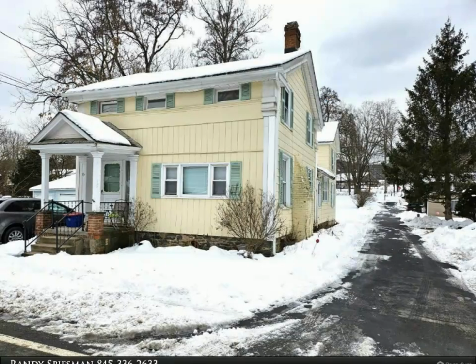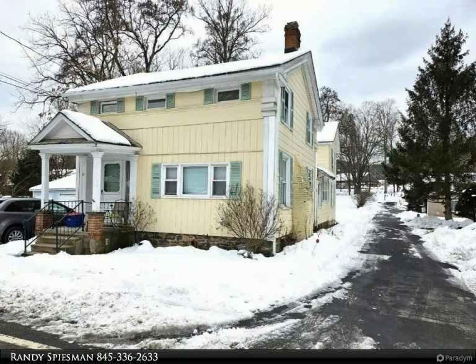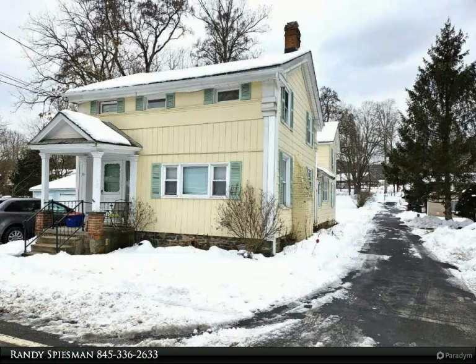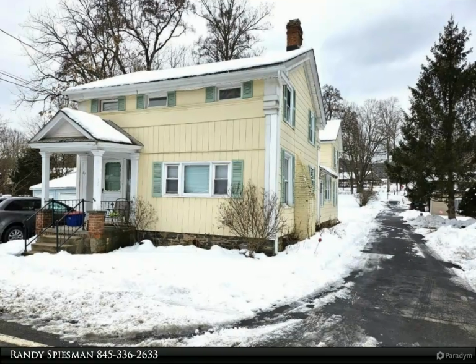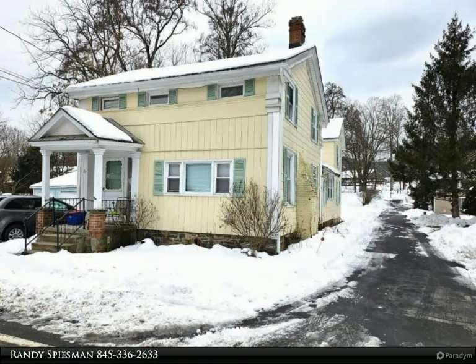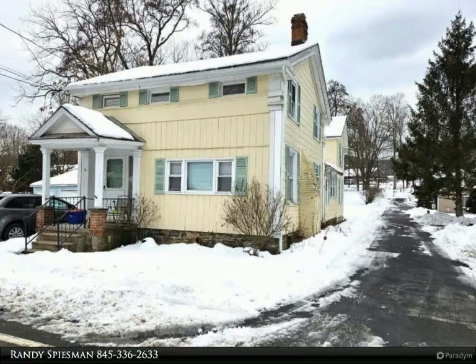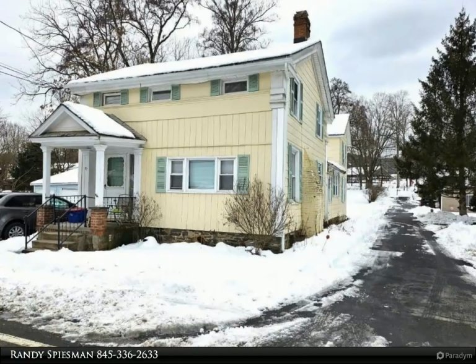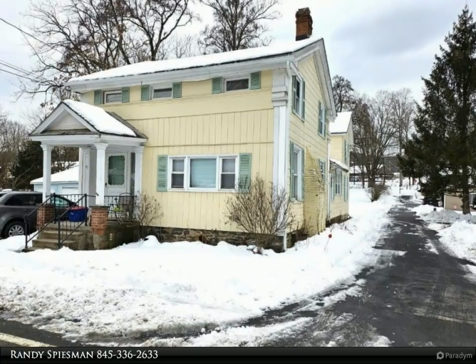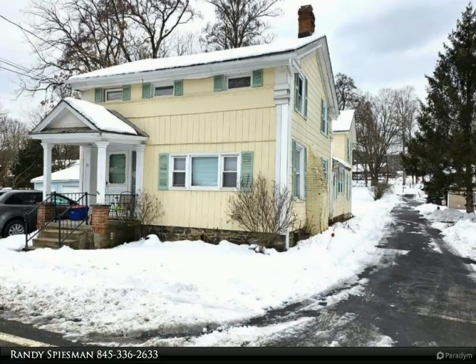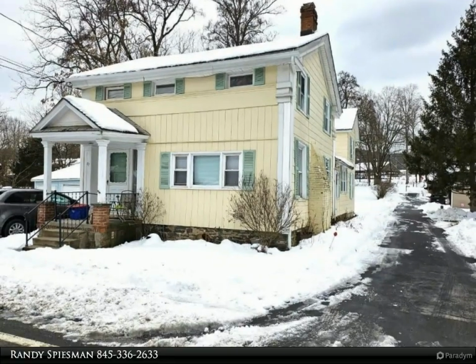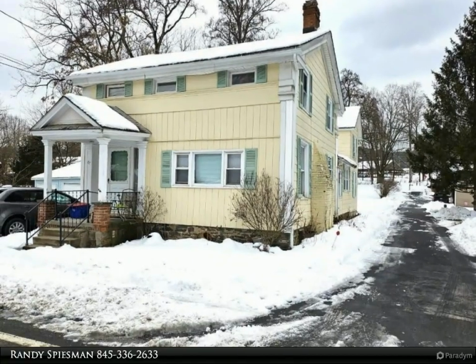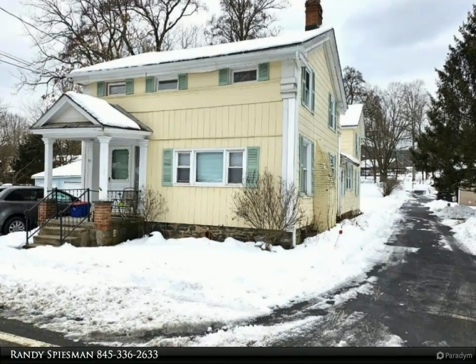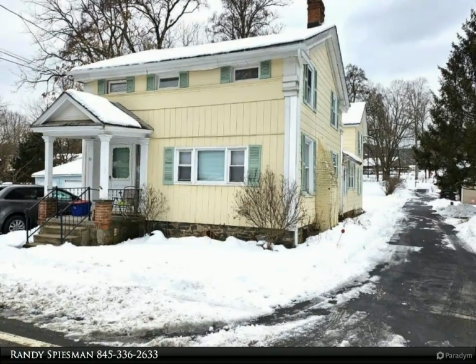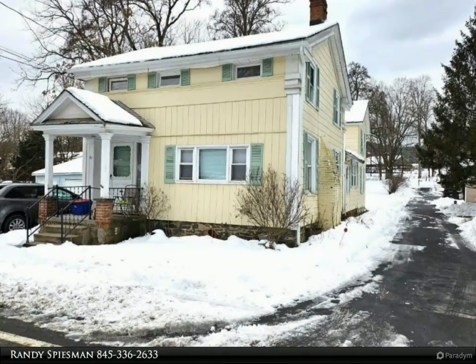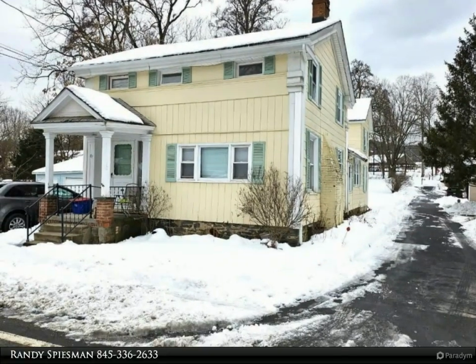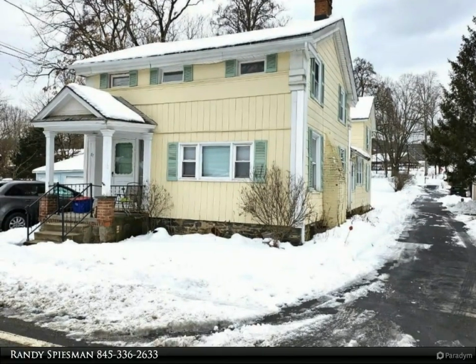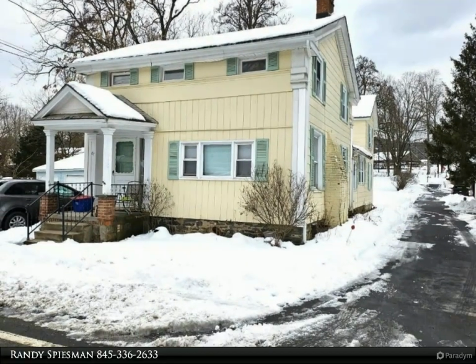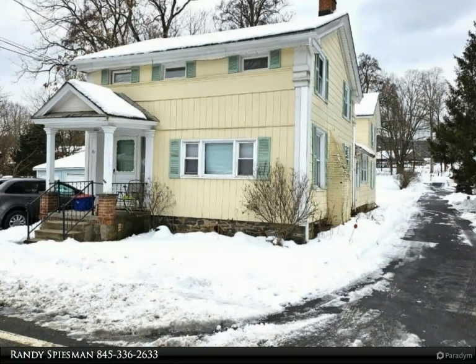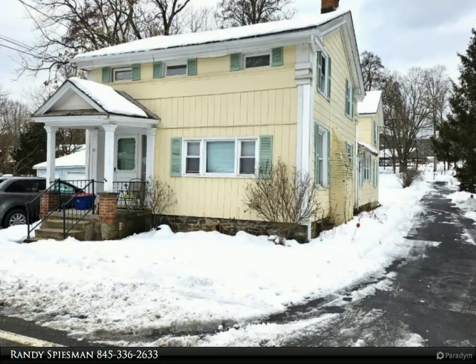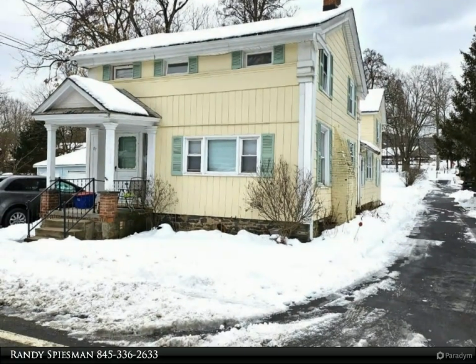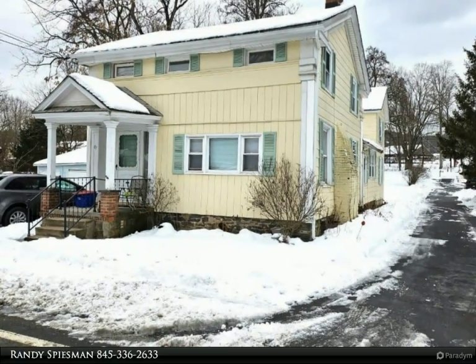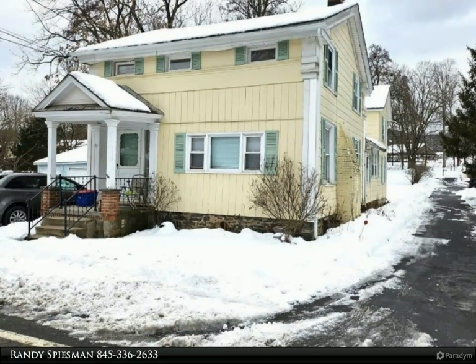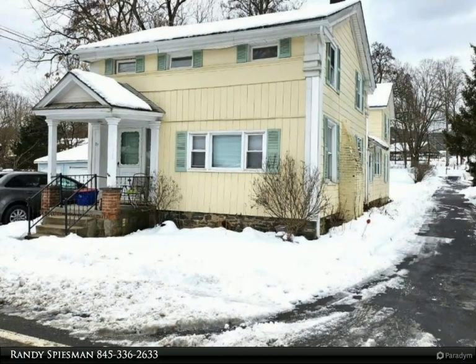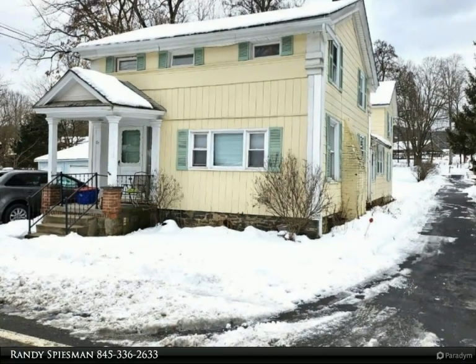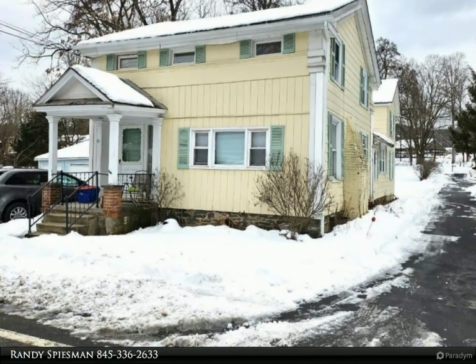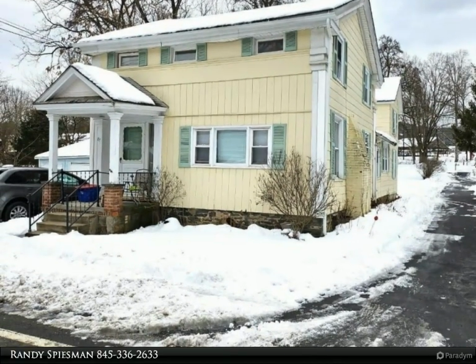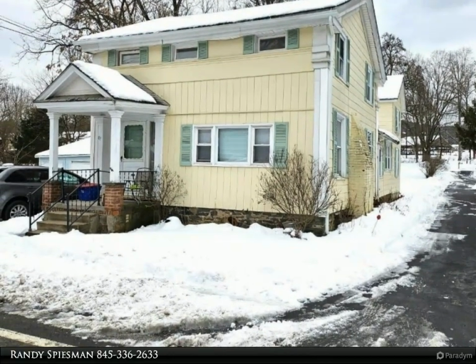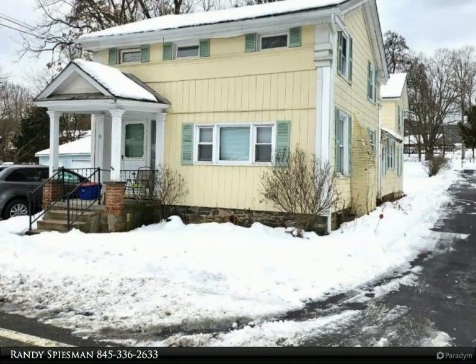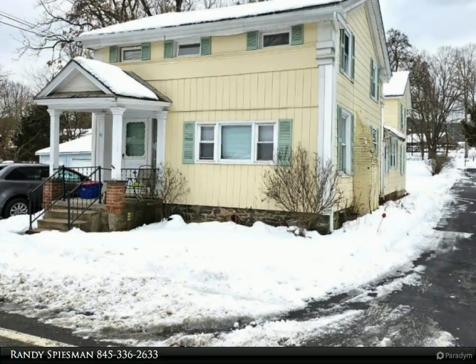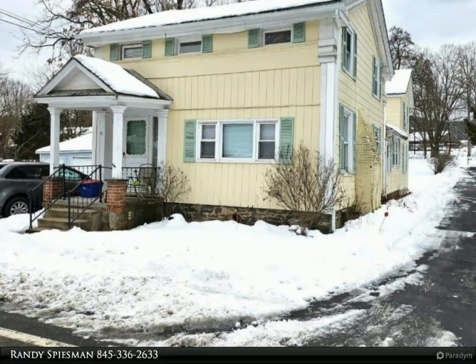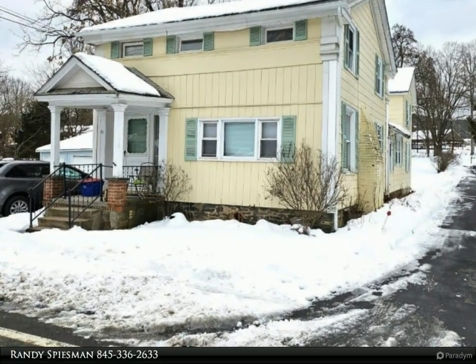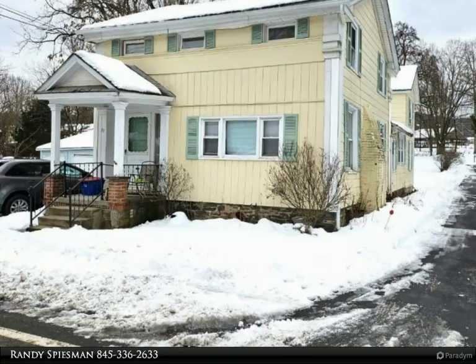This week at Realtors, the Speisman Group property video is presented by Randy Speisman.